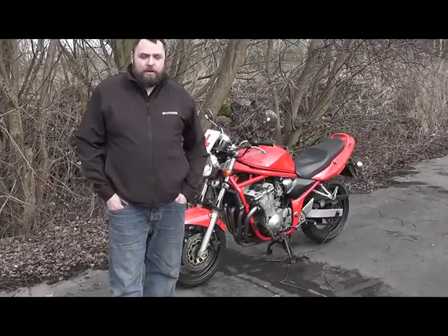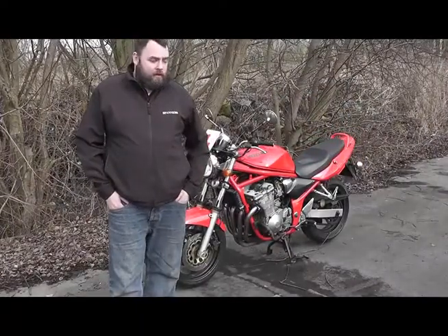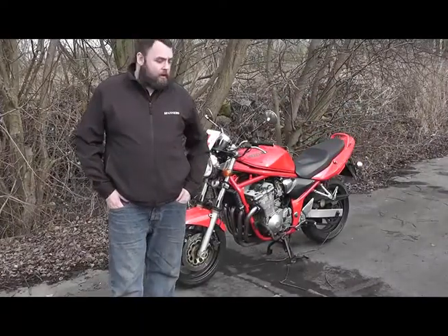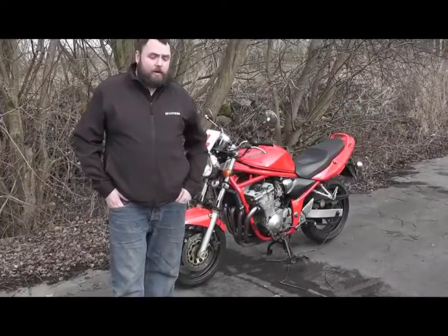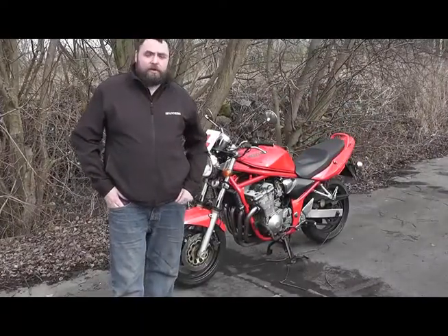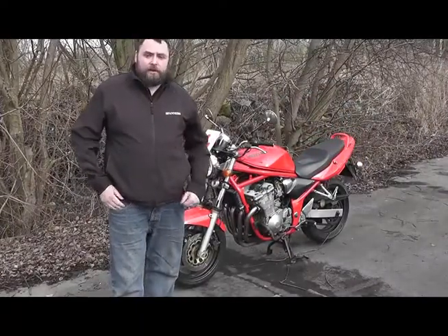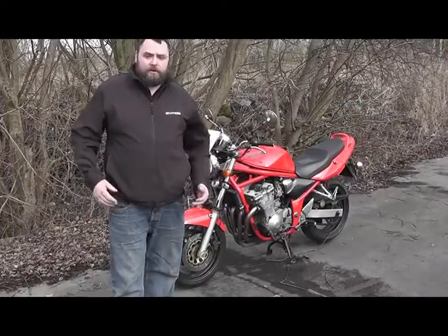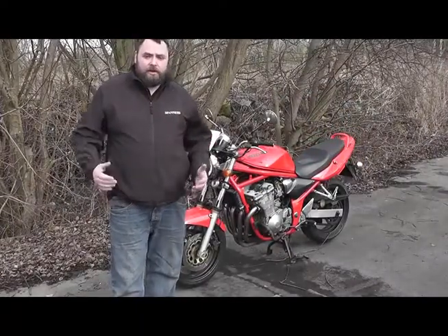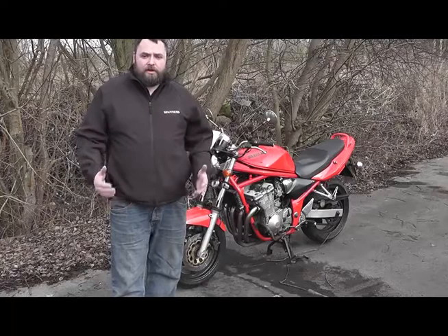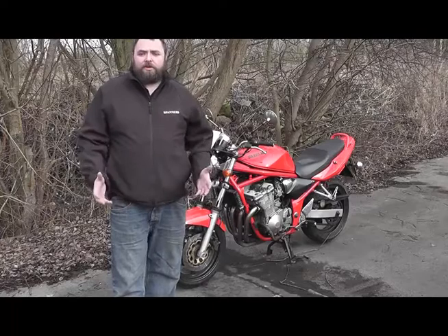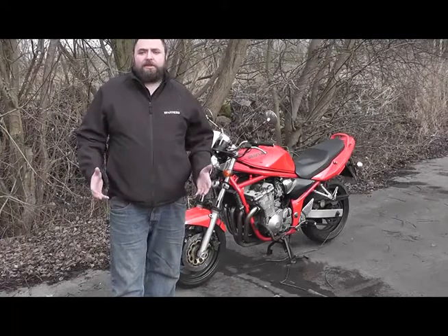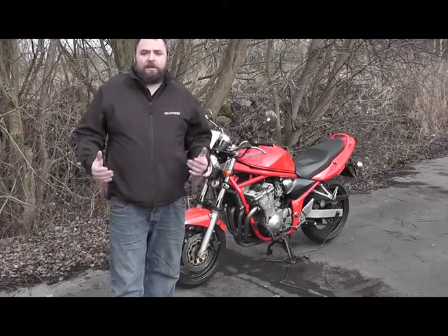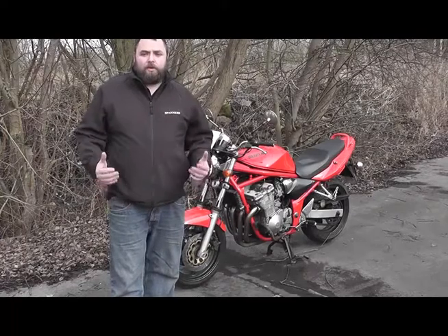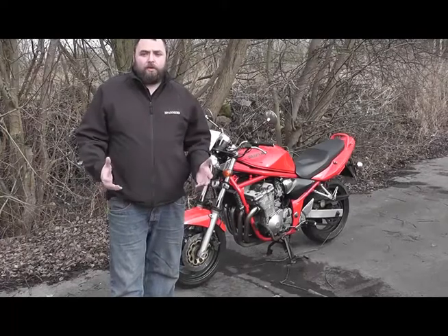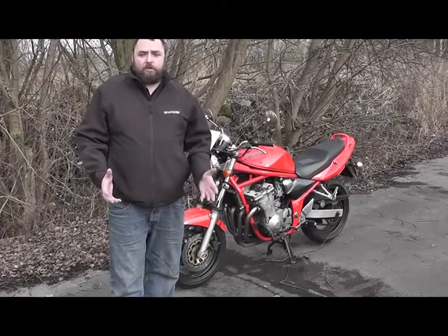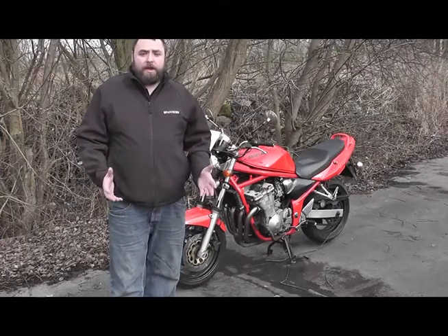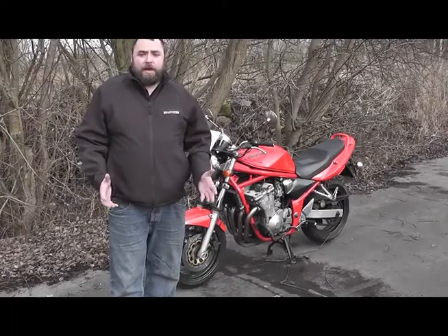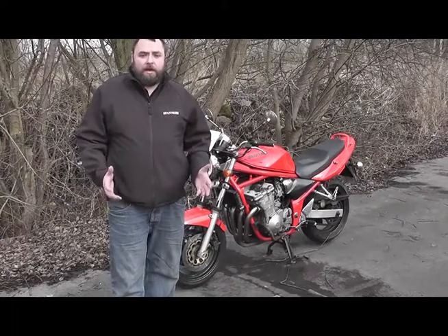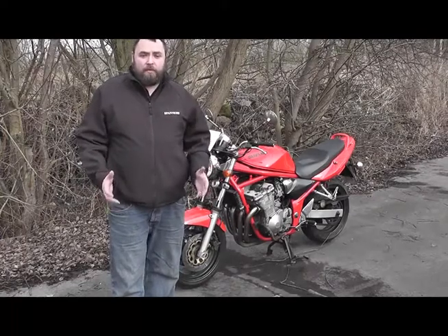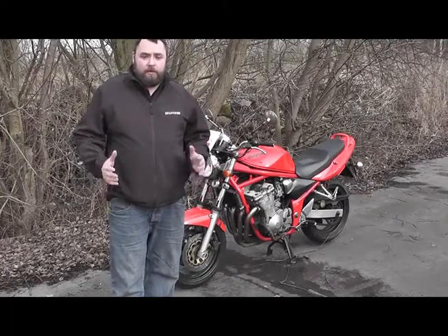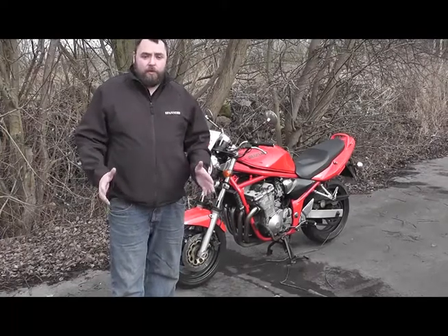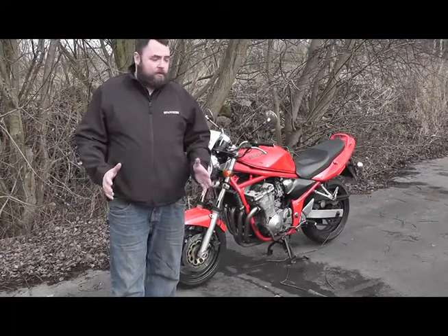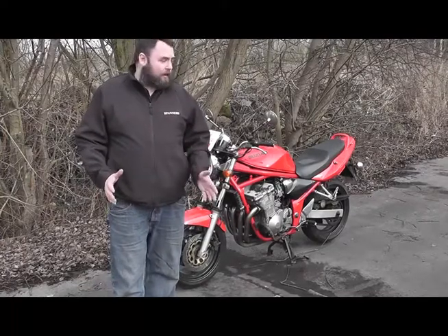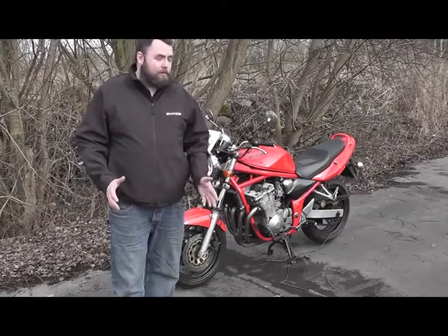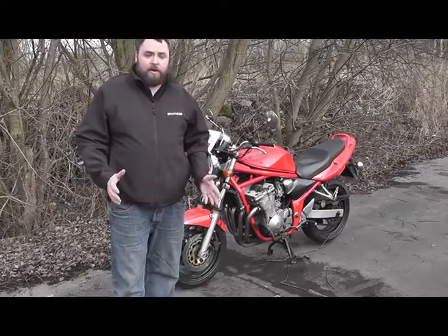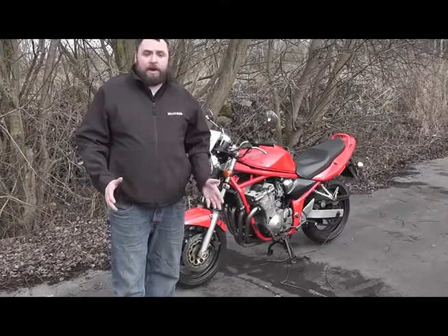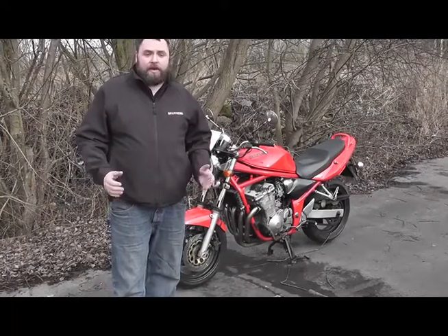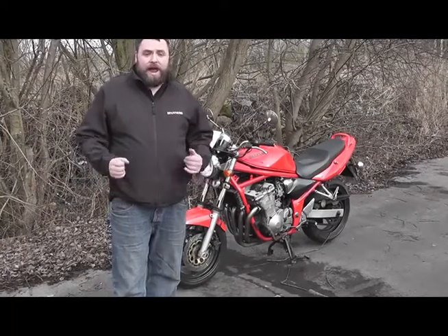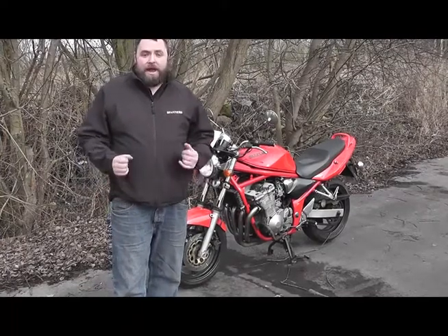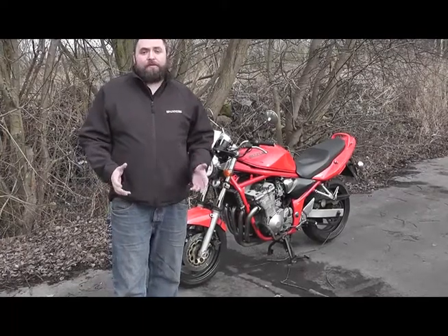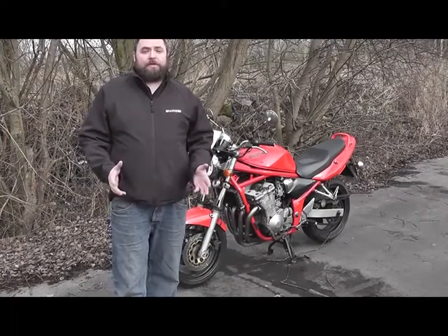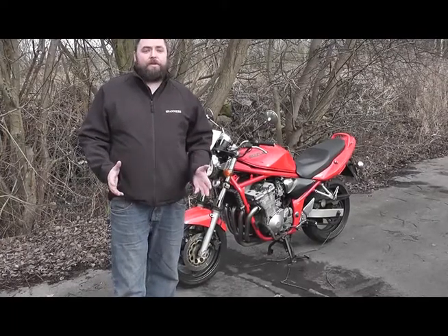These are the kind of checks that you all should be carrying out before you take your bike out every time.